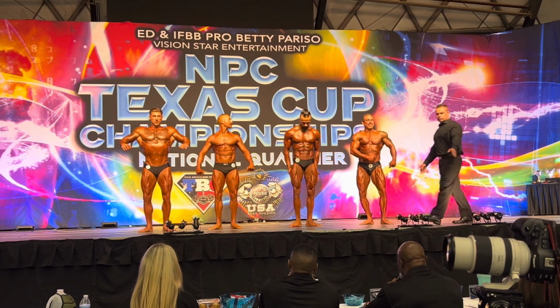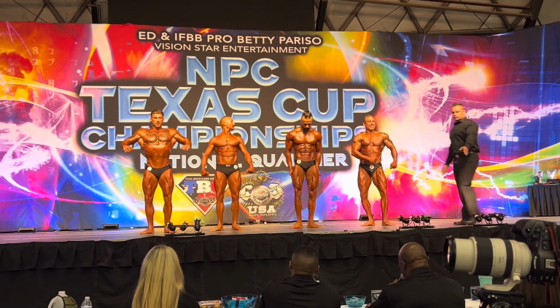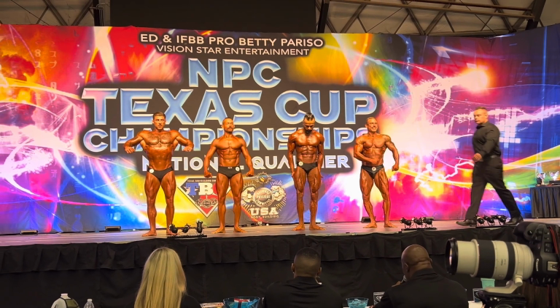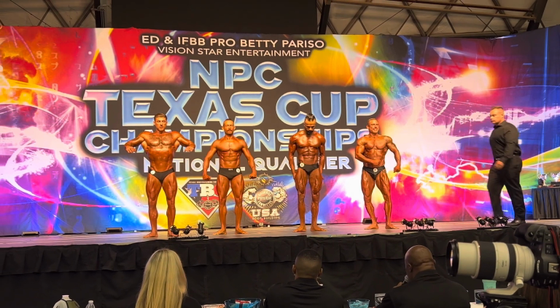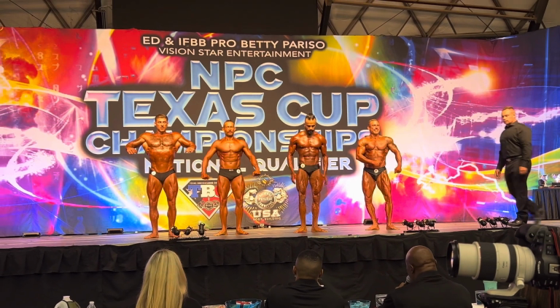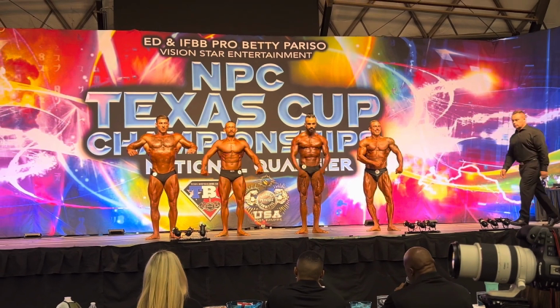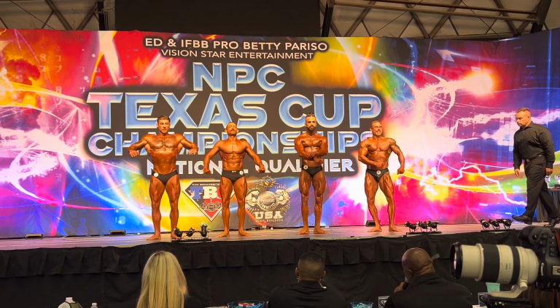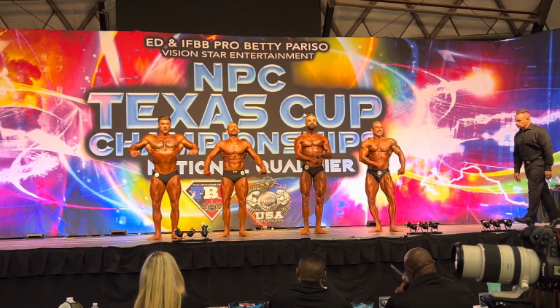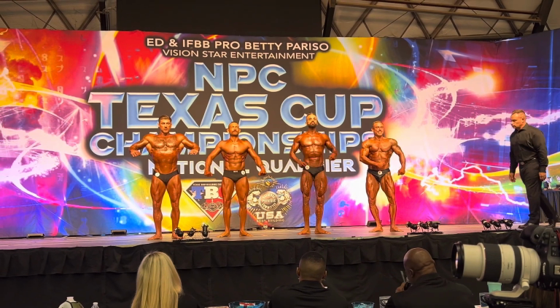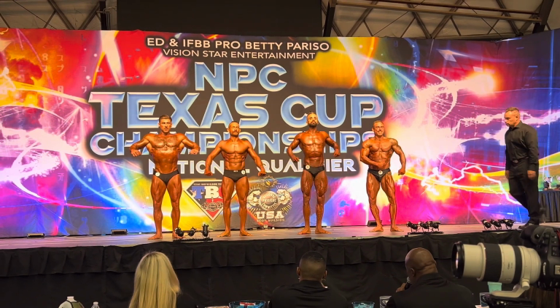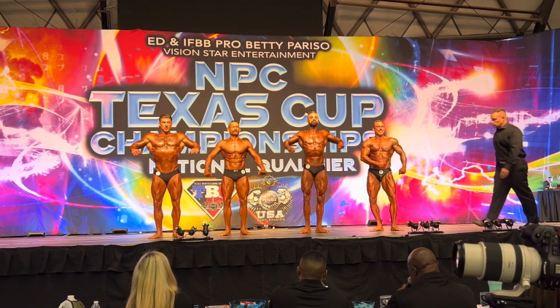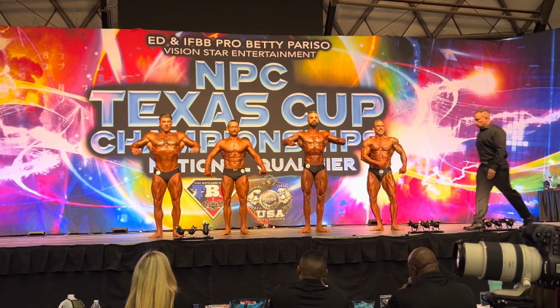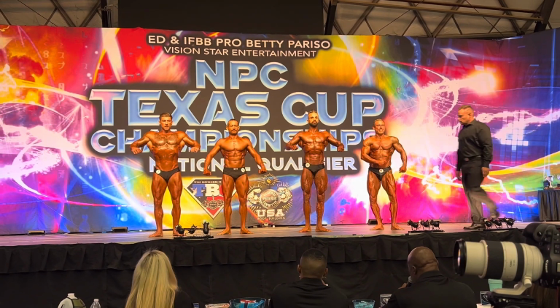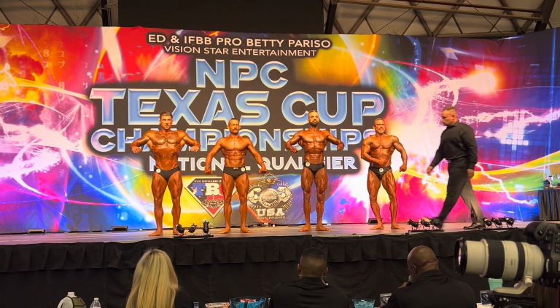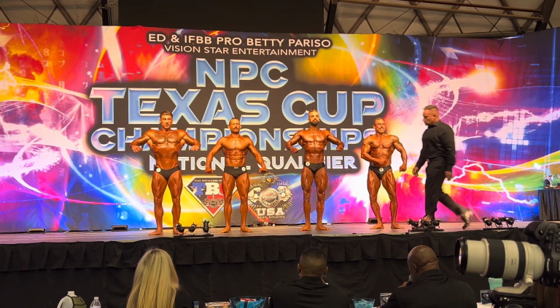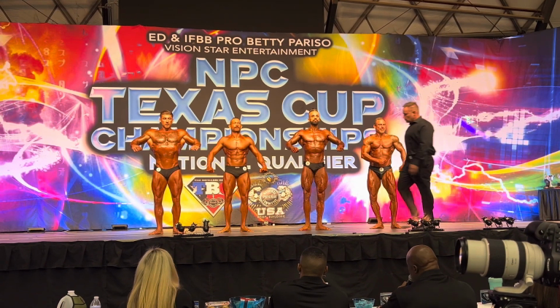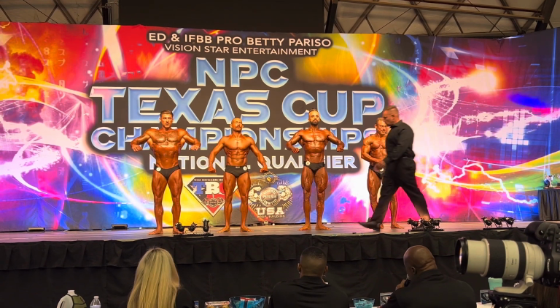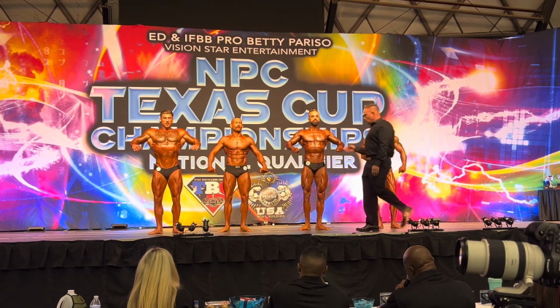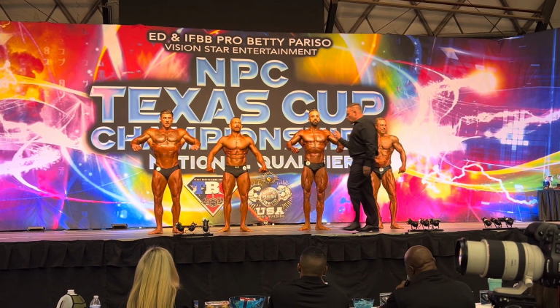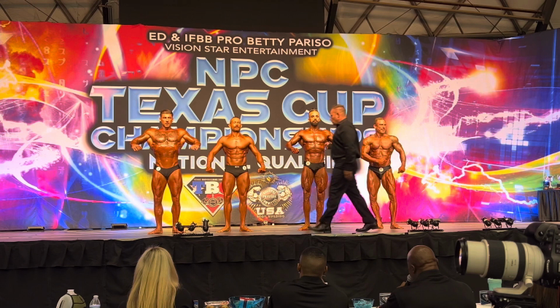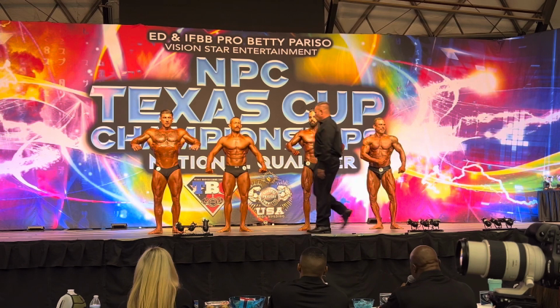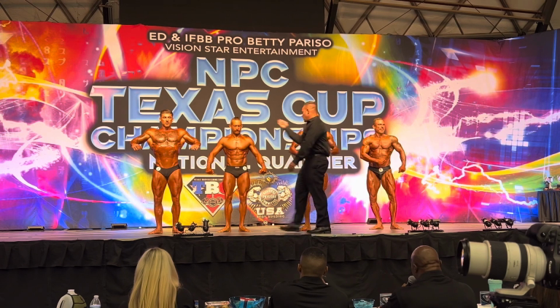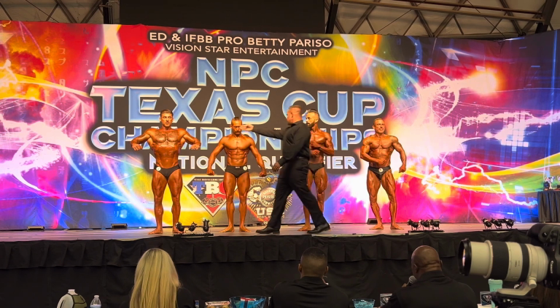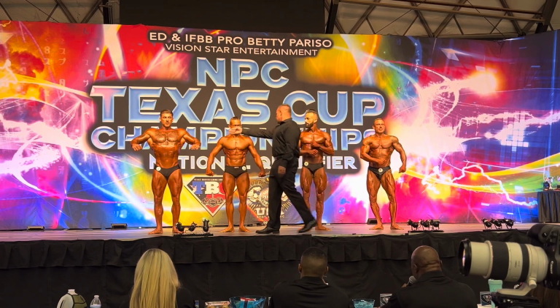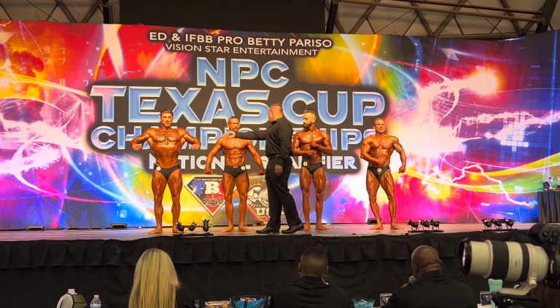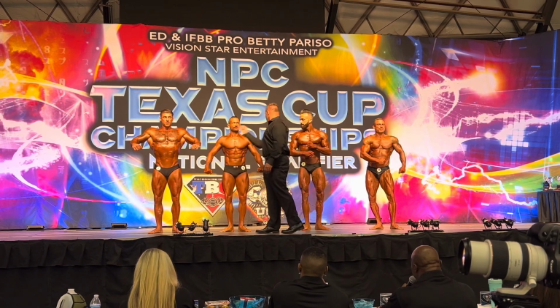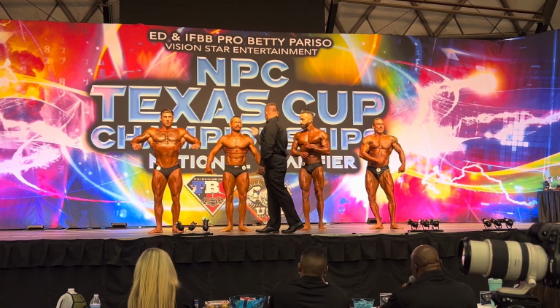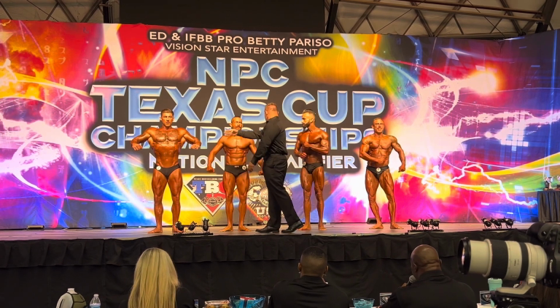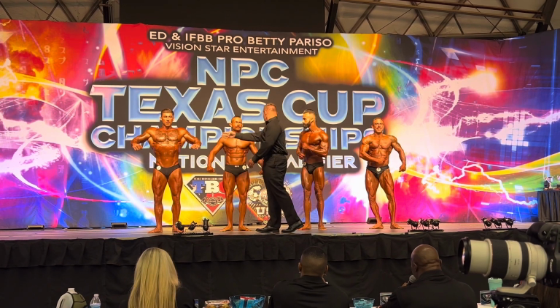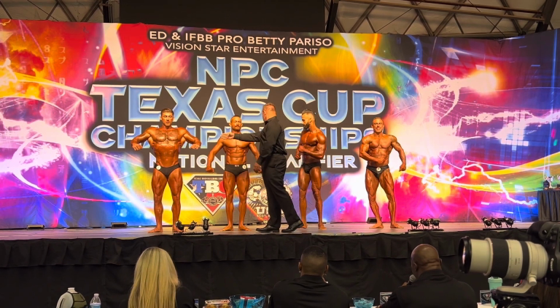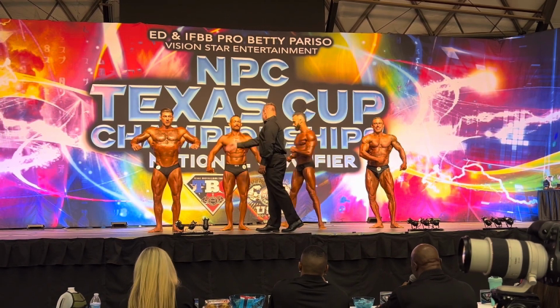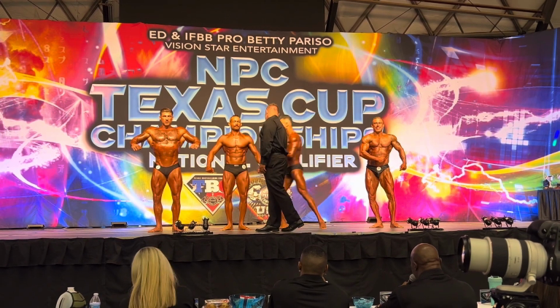Jeff, let me have number 40 on the other side of 3, please. Jeff, whoa!